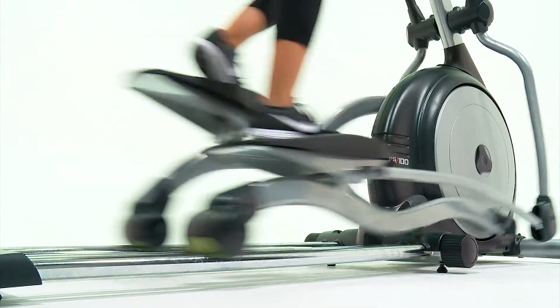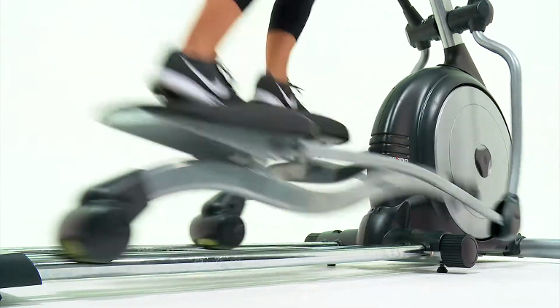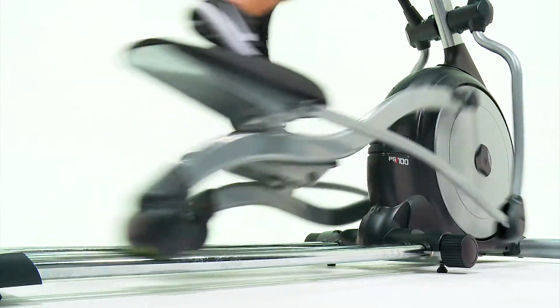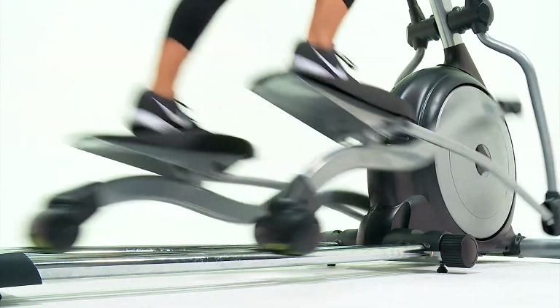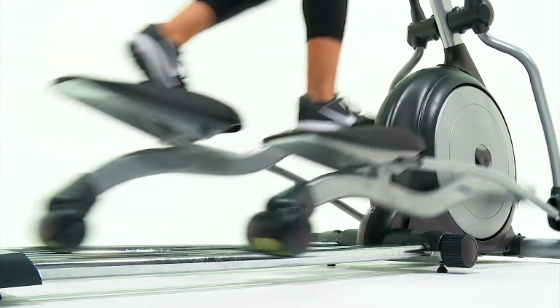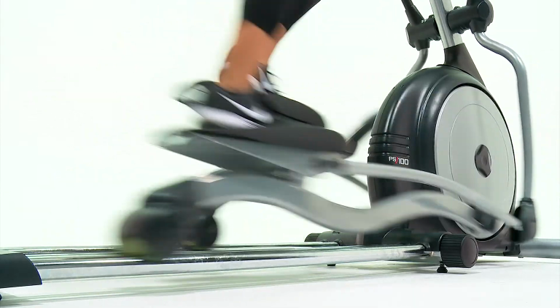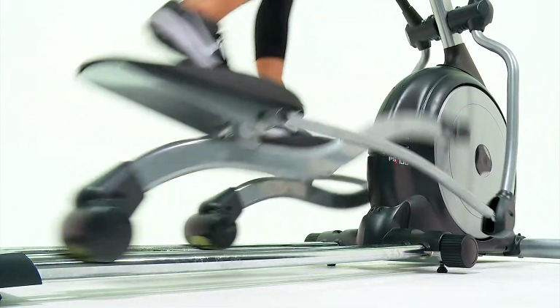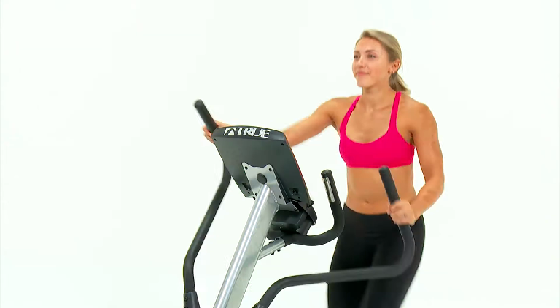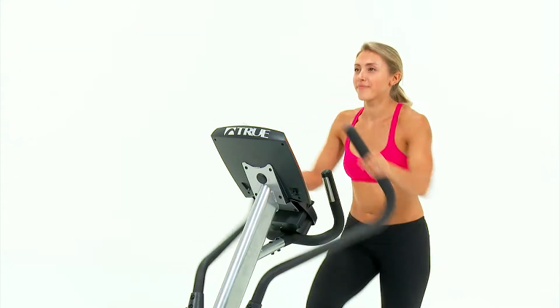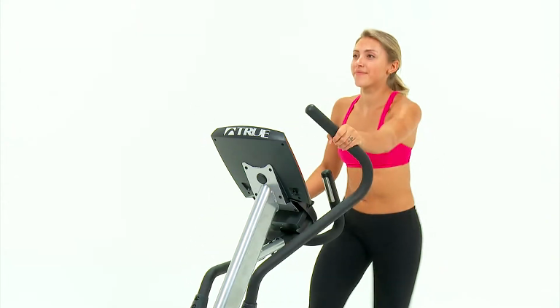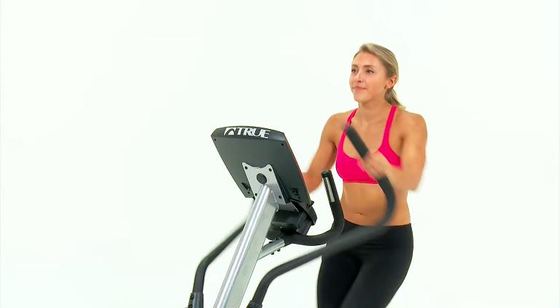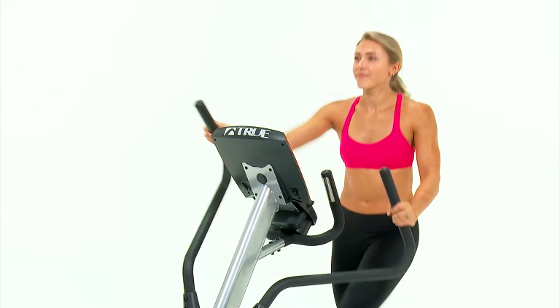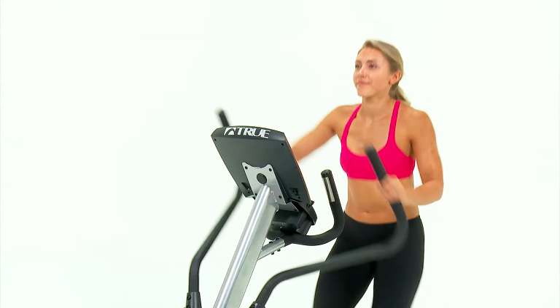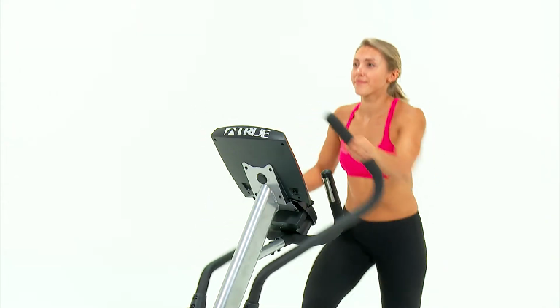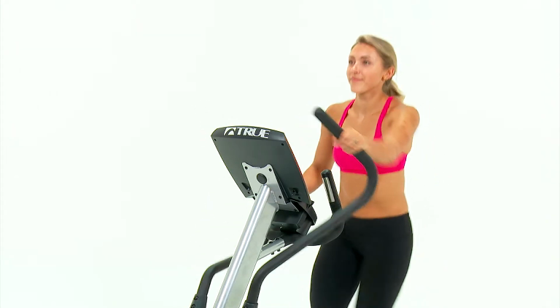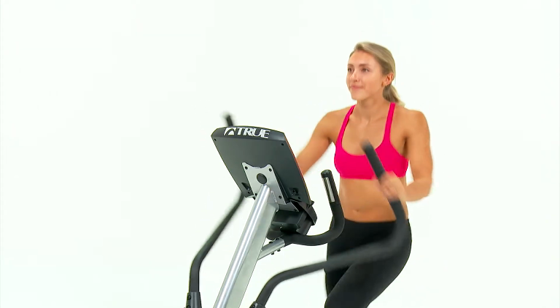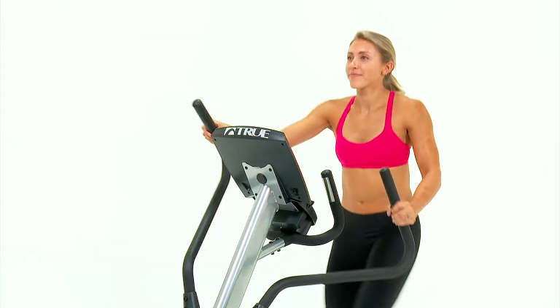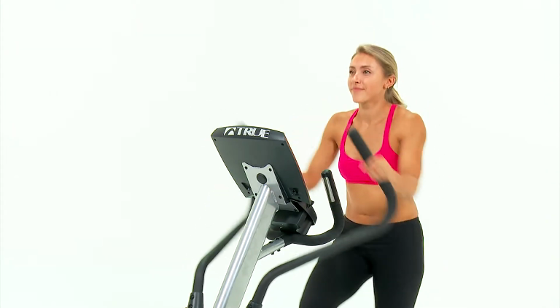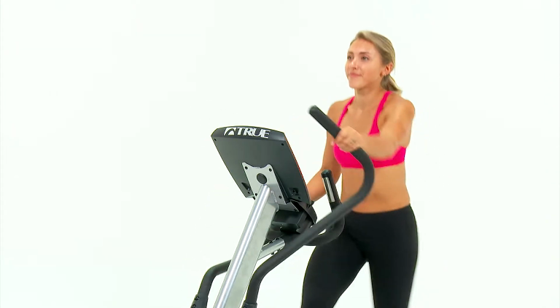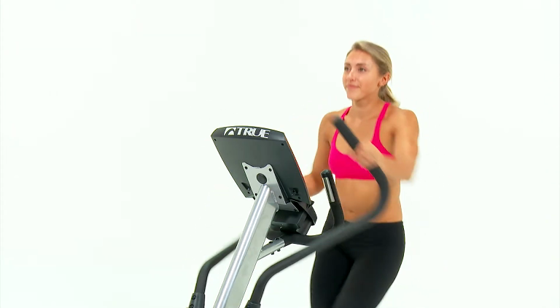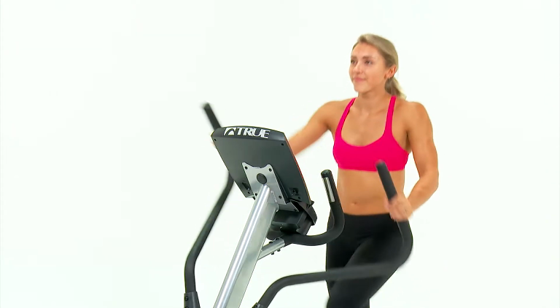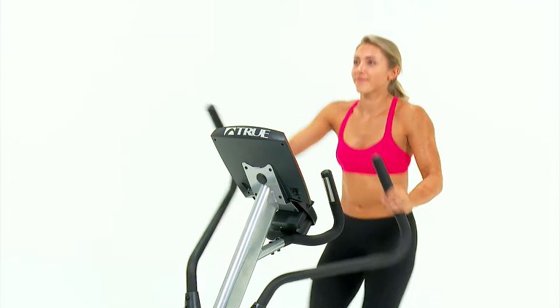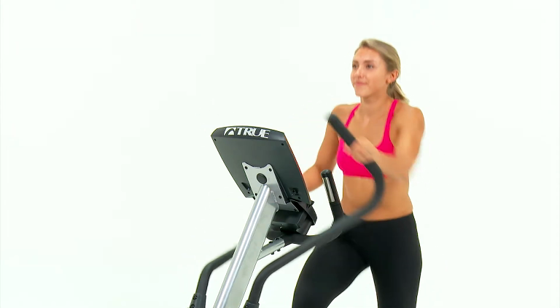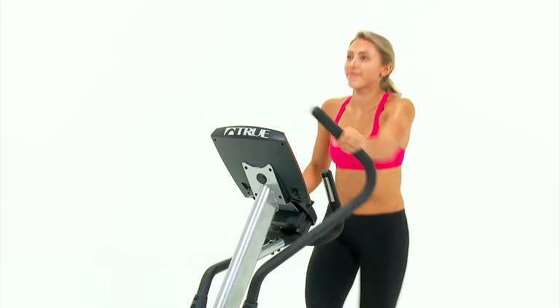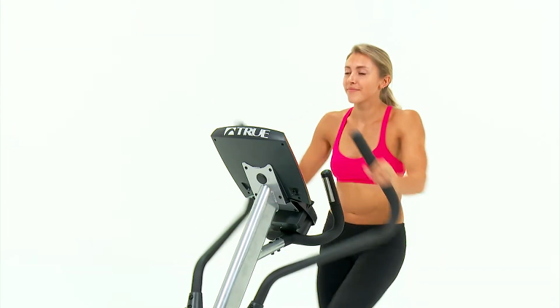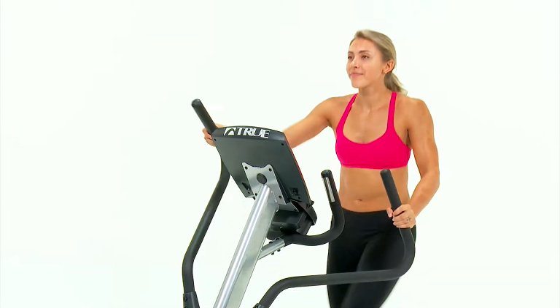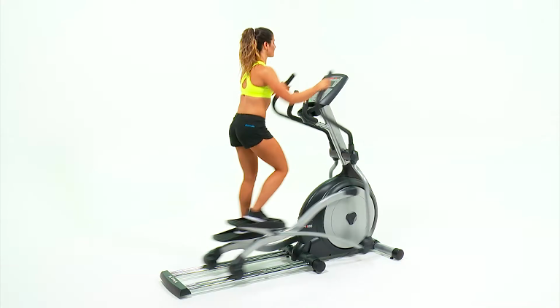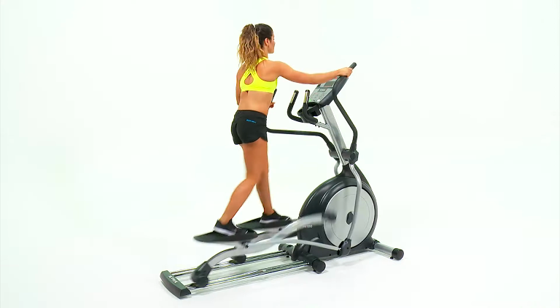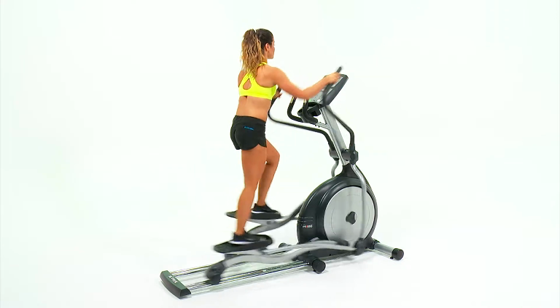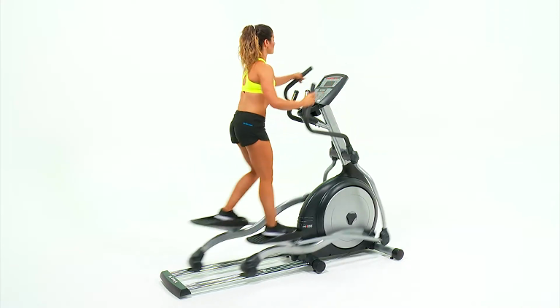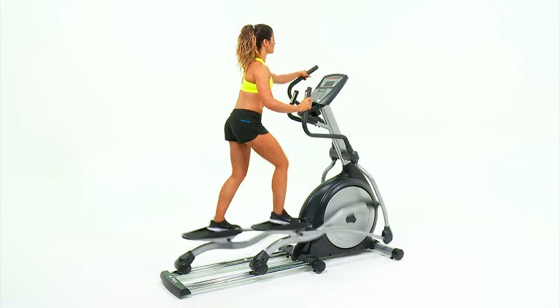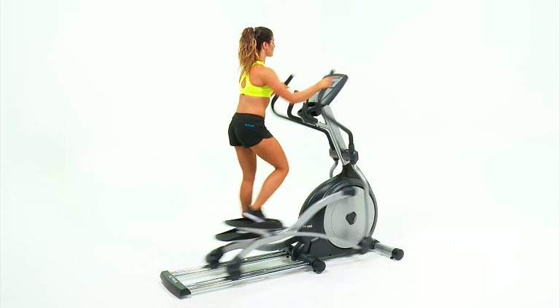Give your facility an elliptical that can meet the demands and expectations of users at all levels.